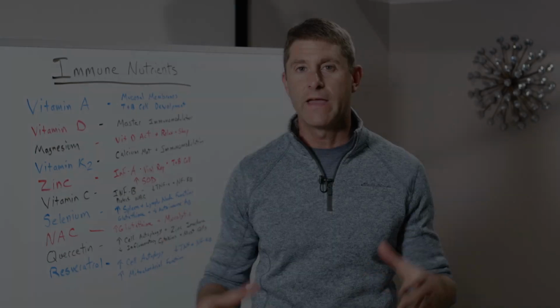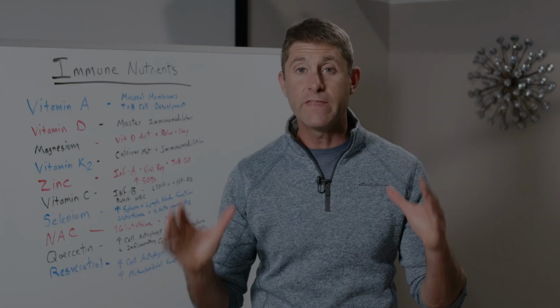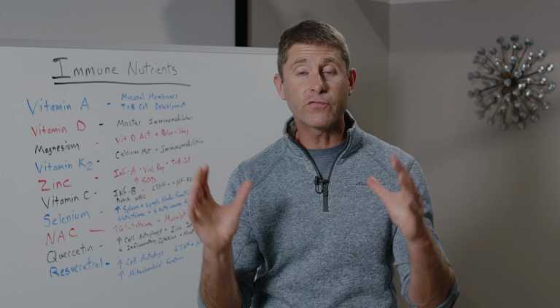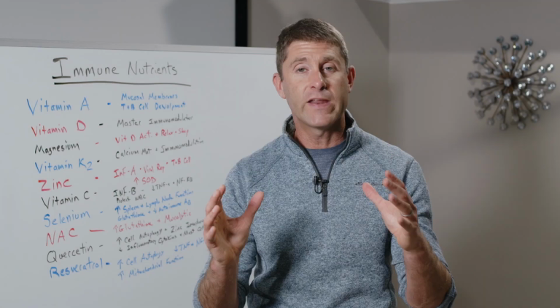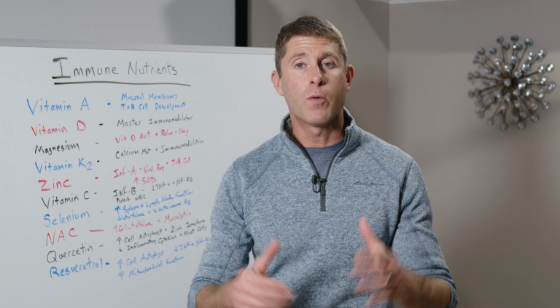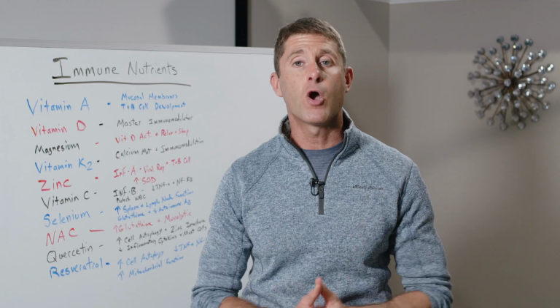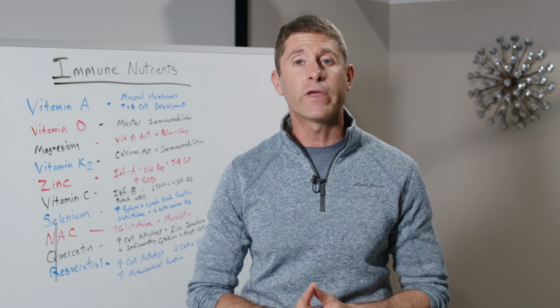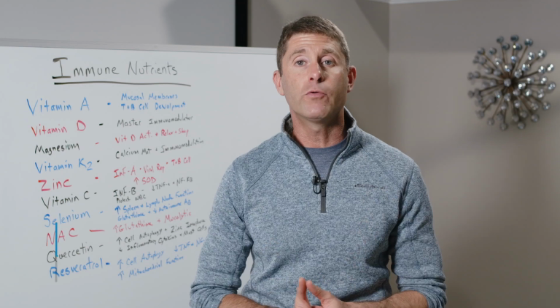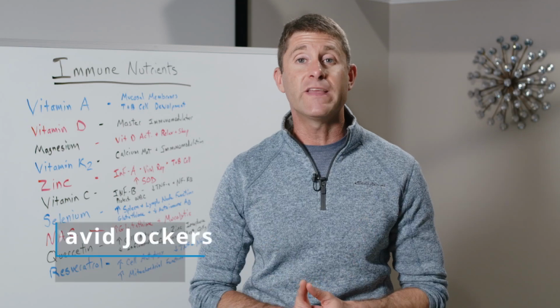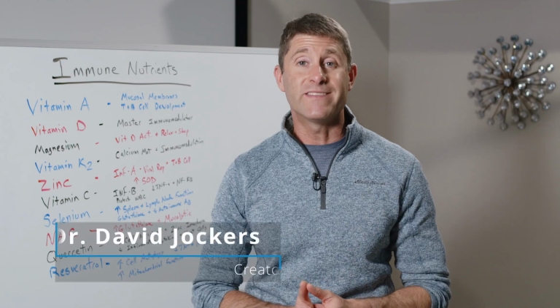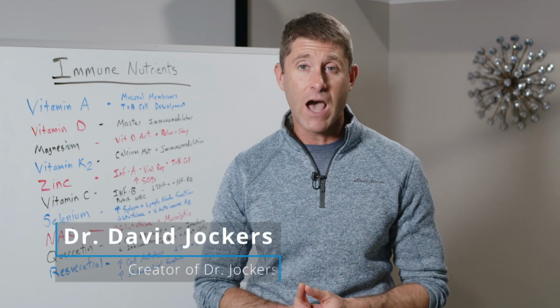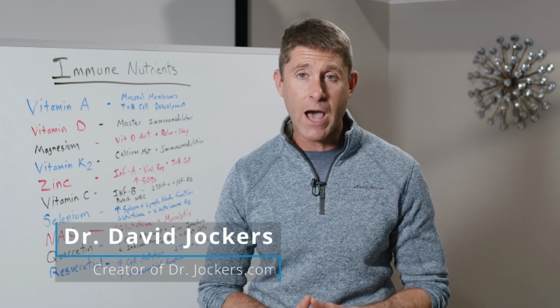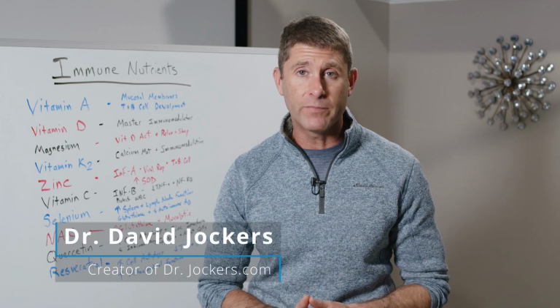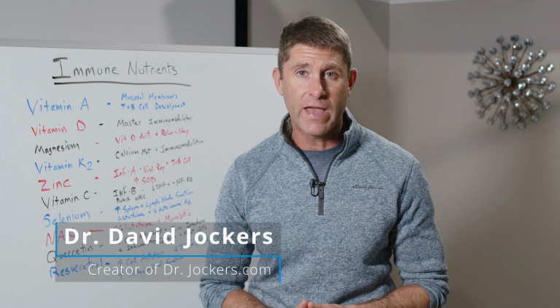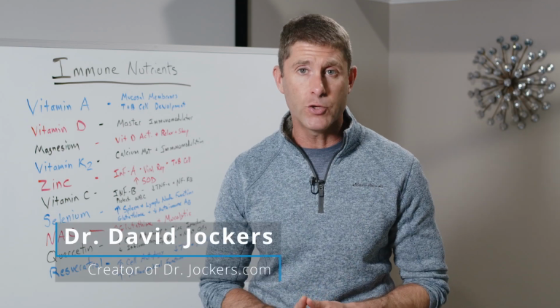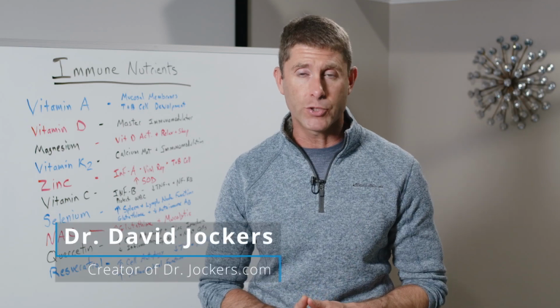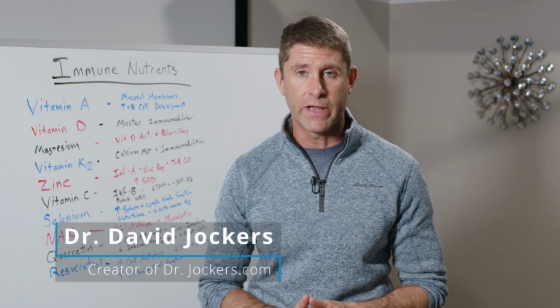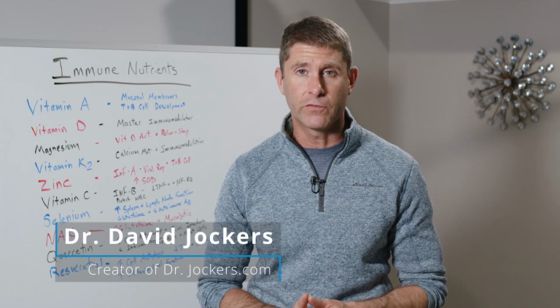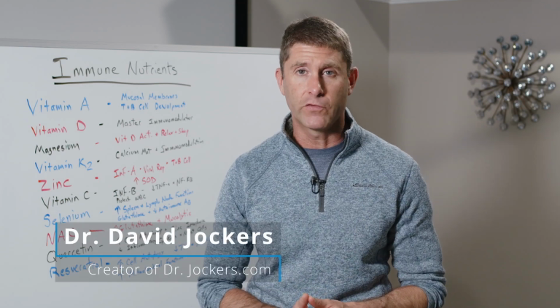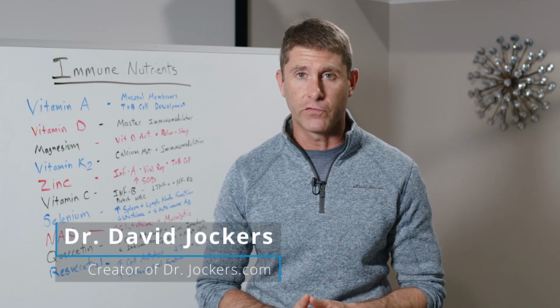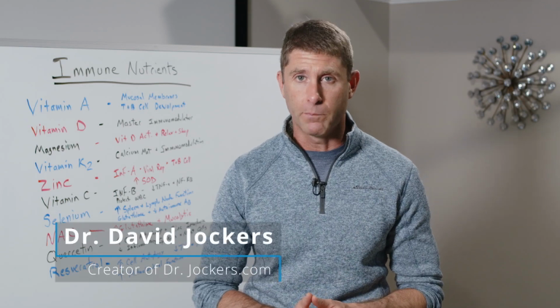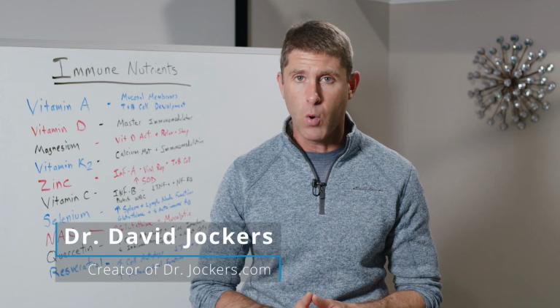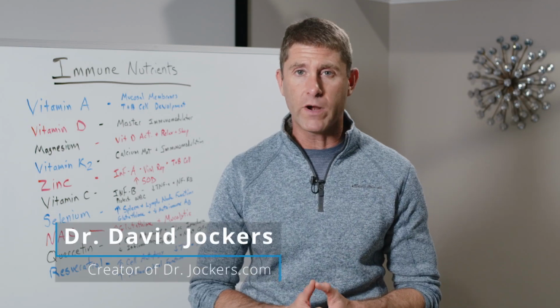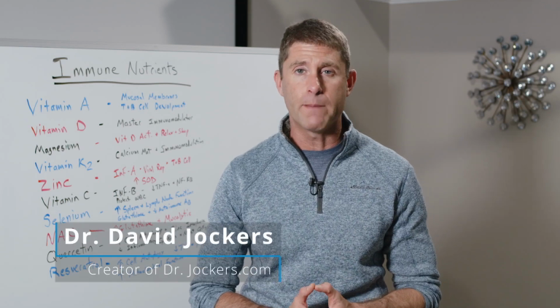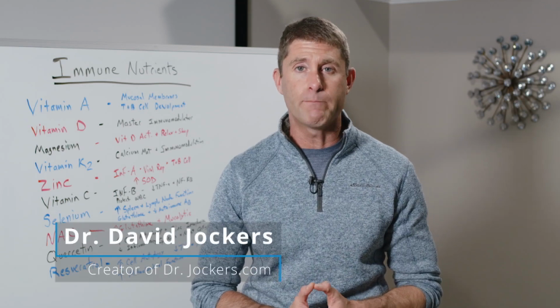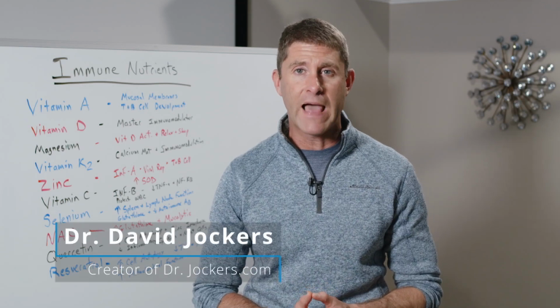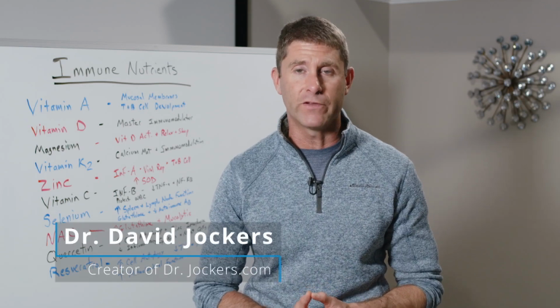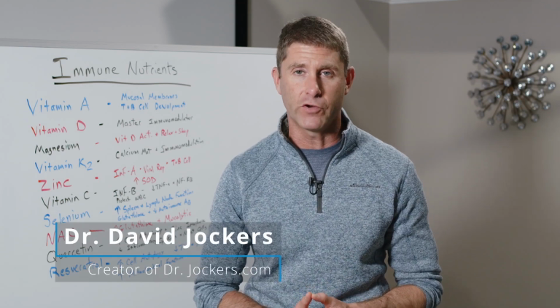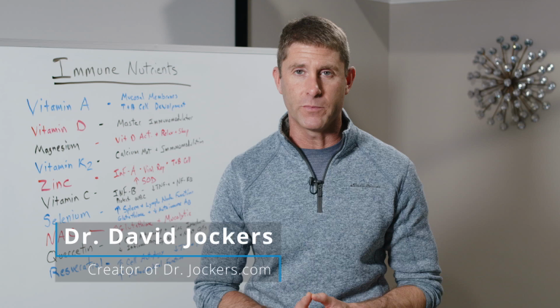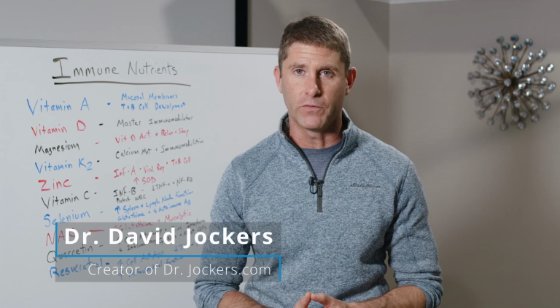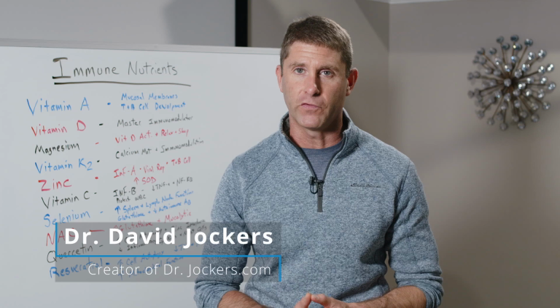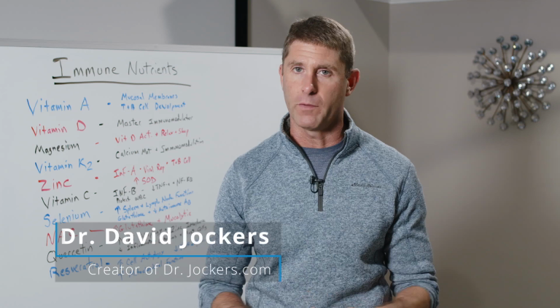In this video, I'm going through the top 10 nutrients to support and balance your immune system.